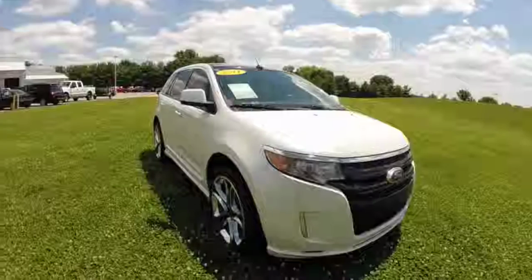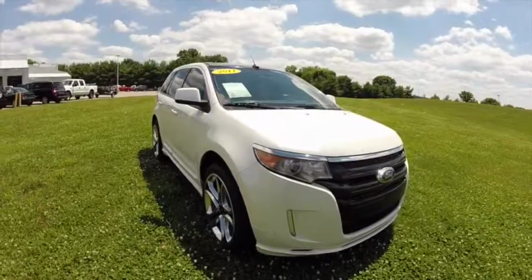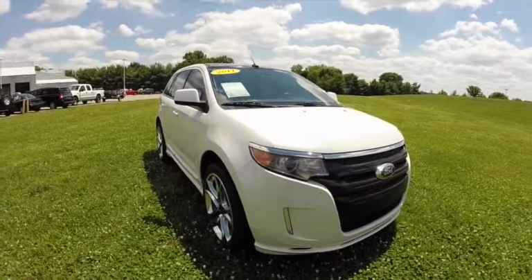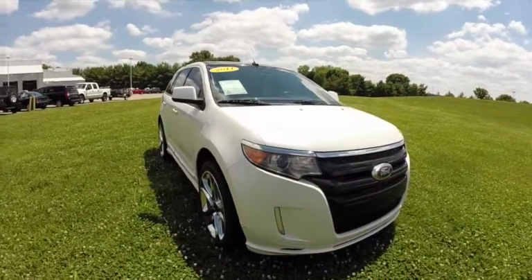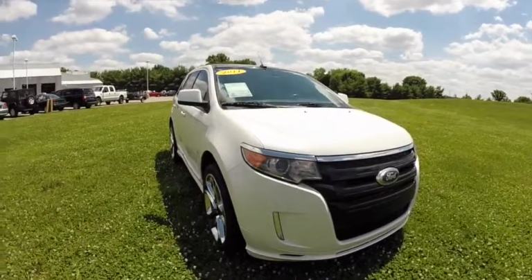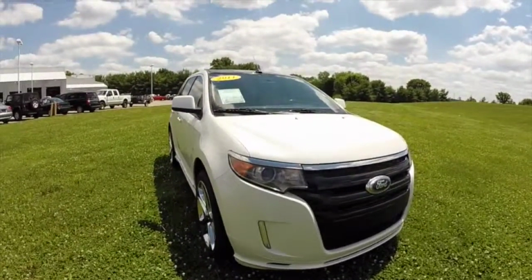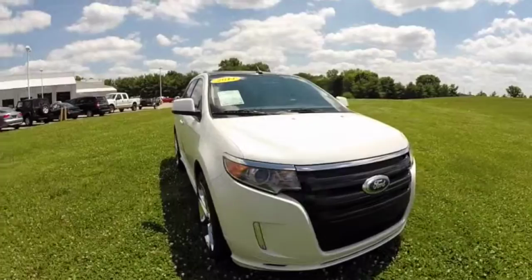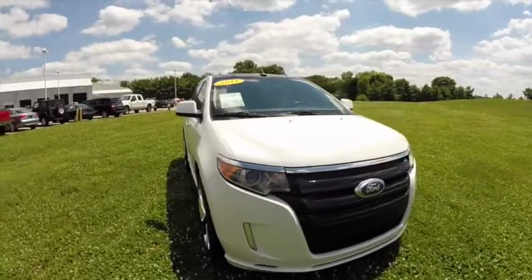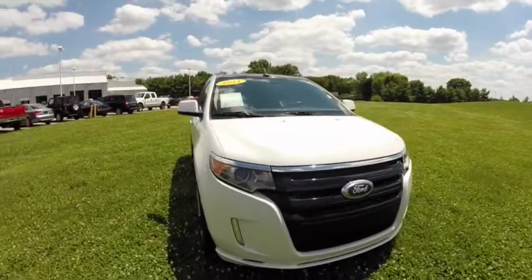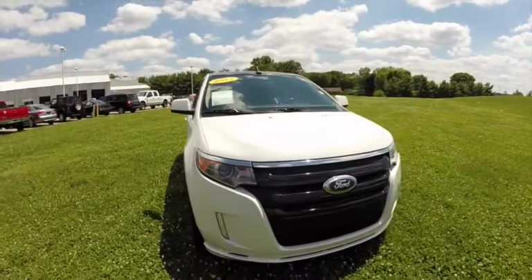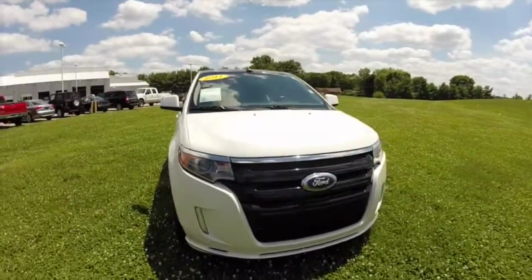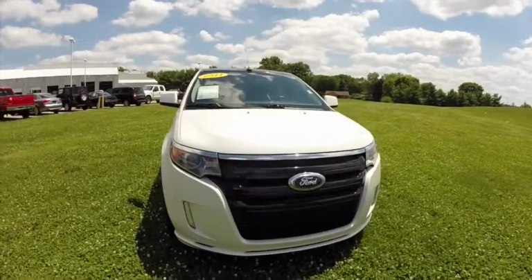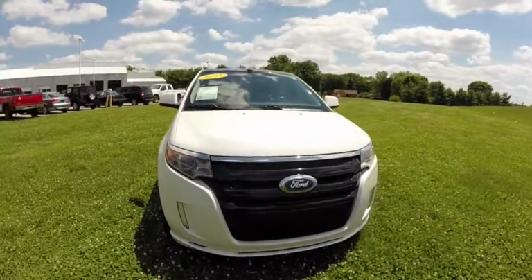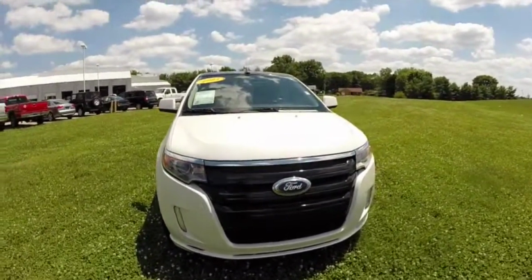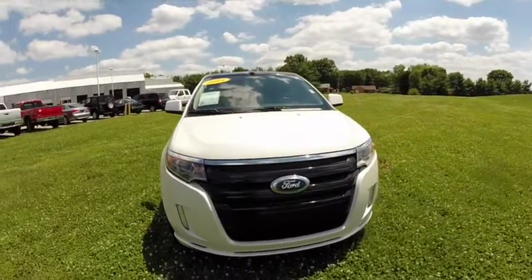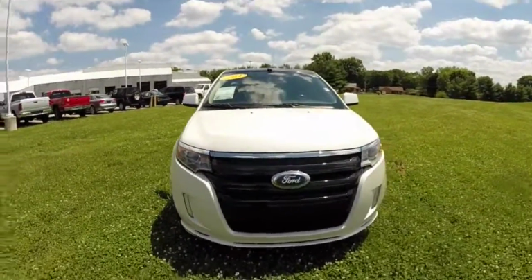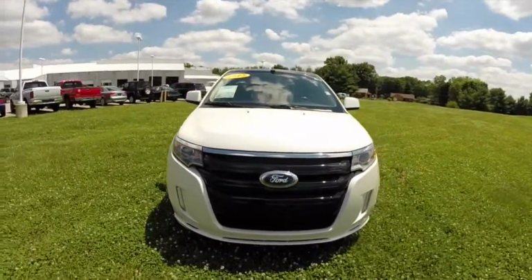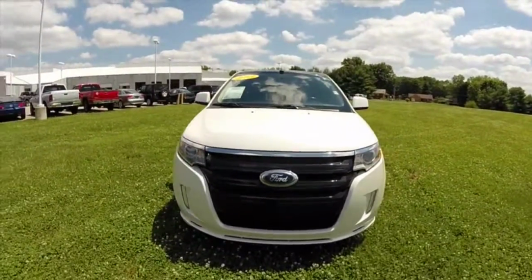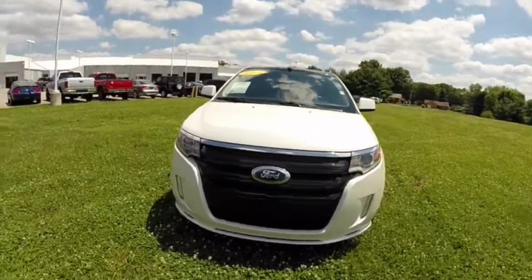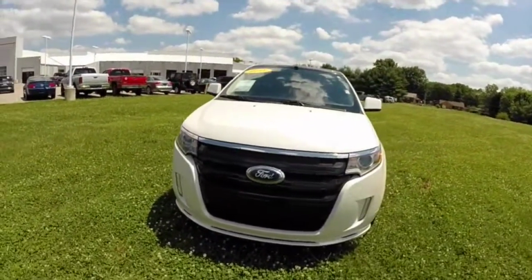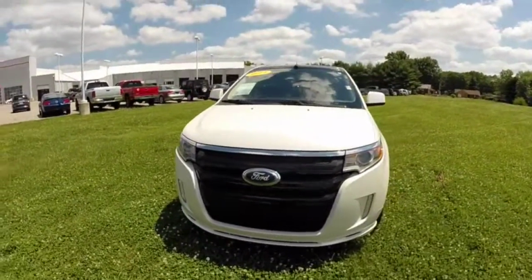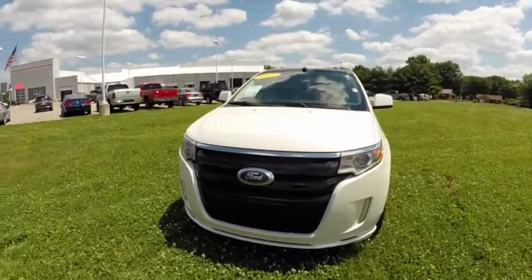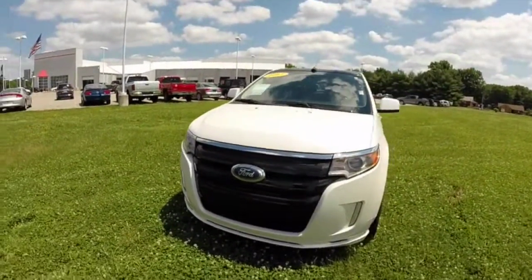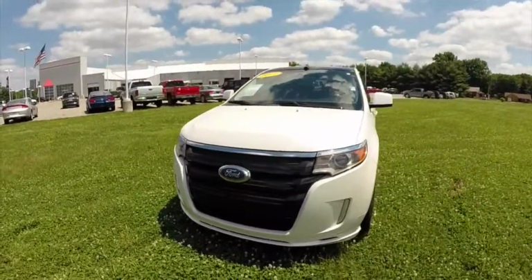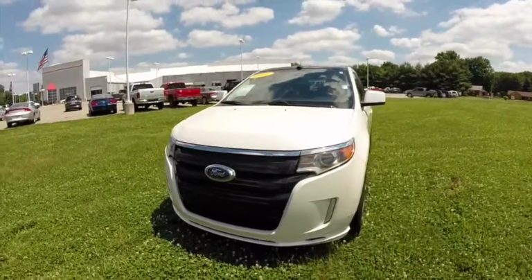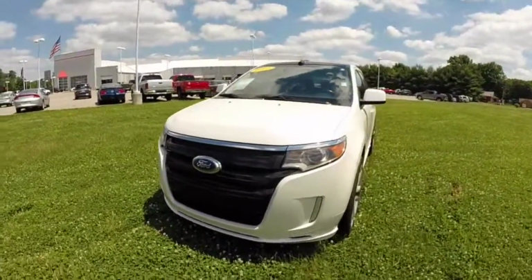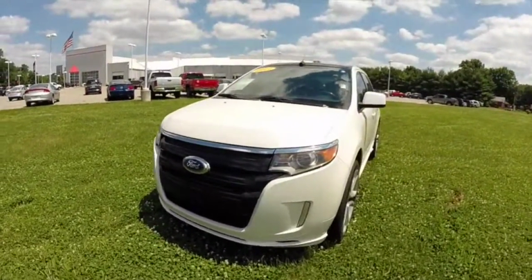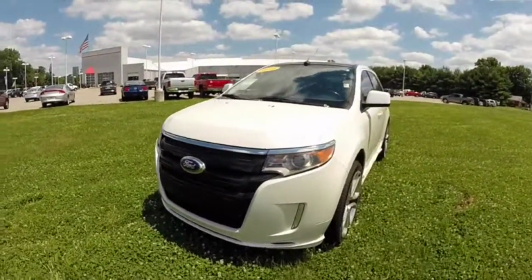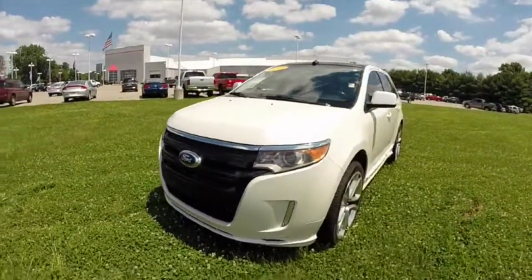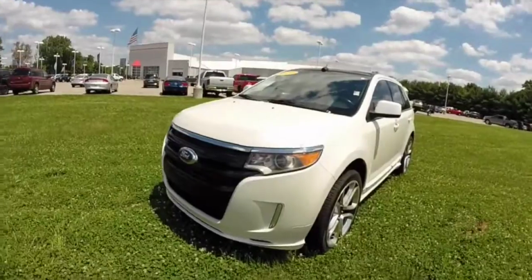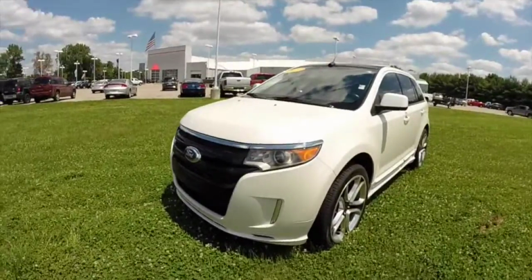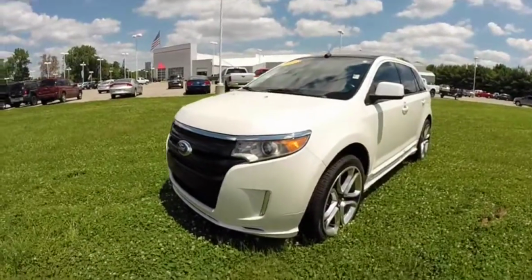Hello everyone. Today we're going to take a quick walk around look at this 2011 Ford Edge Sport all-wheel drive.